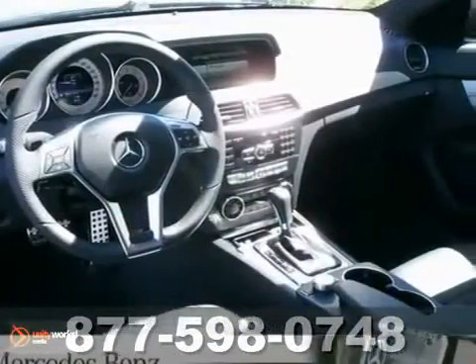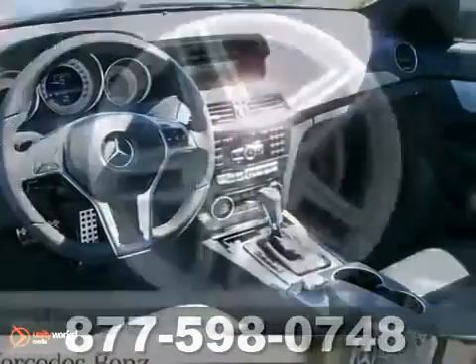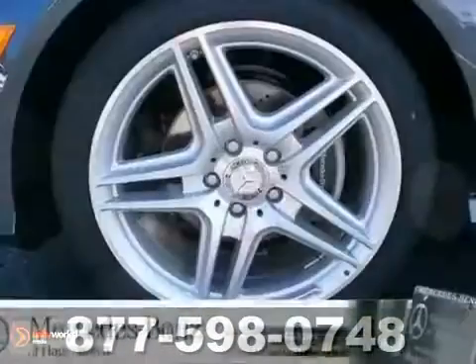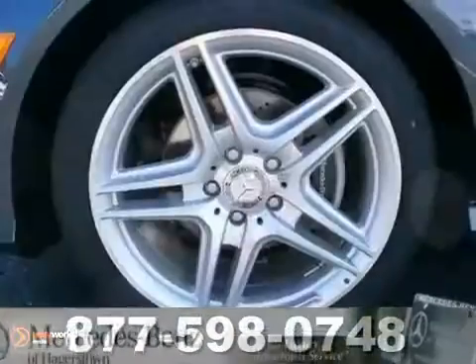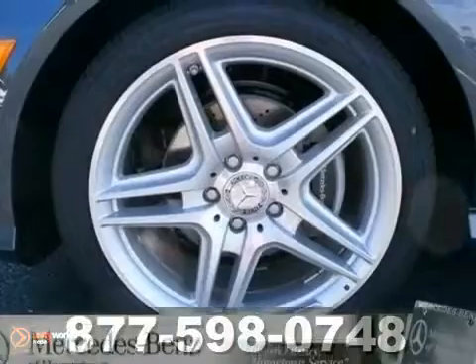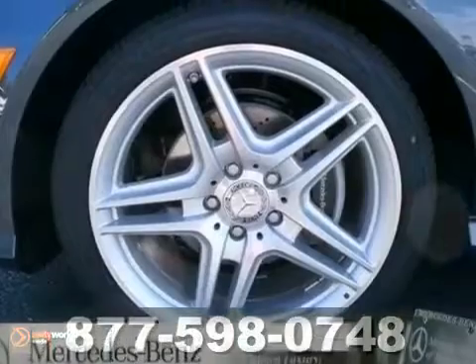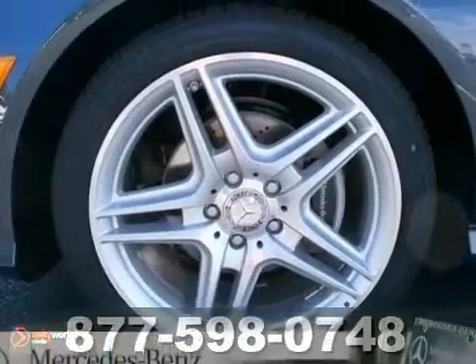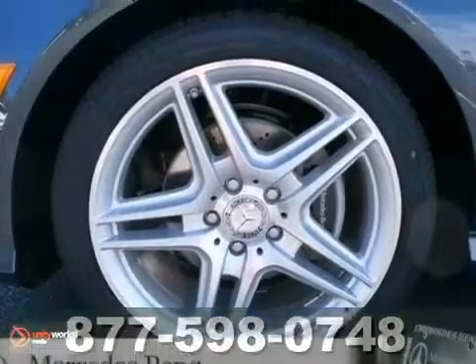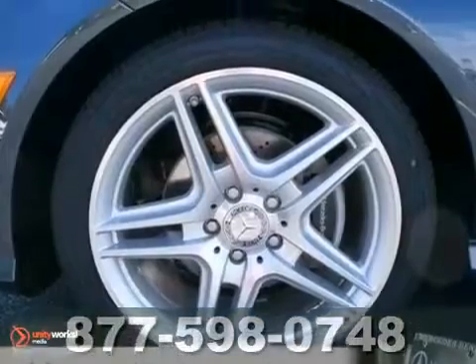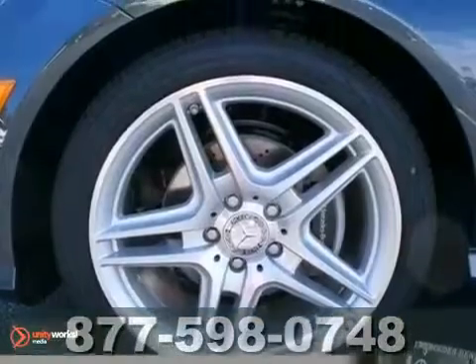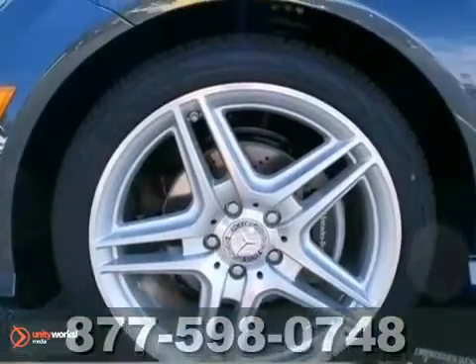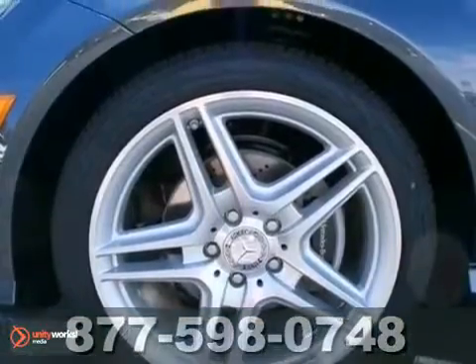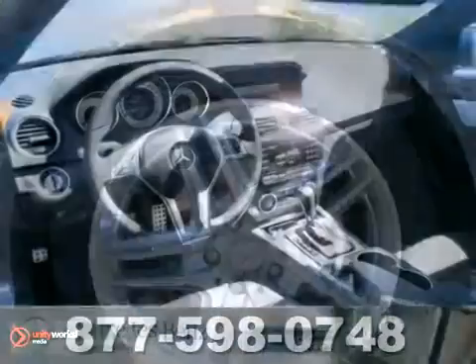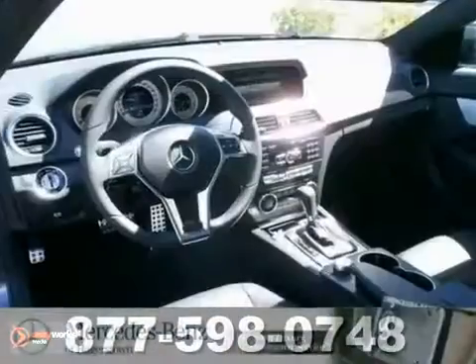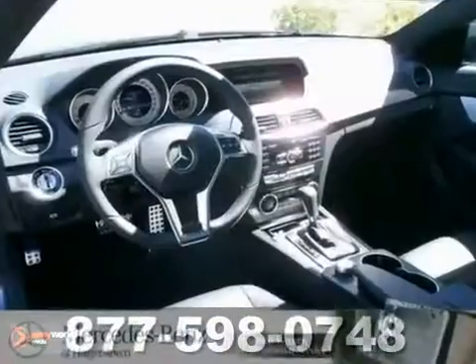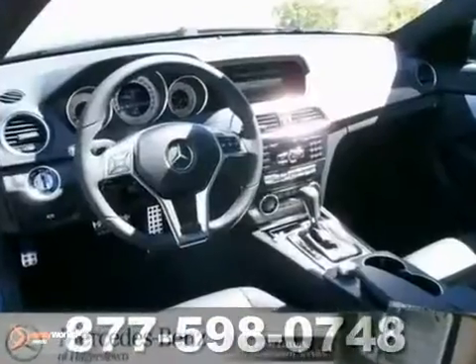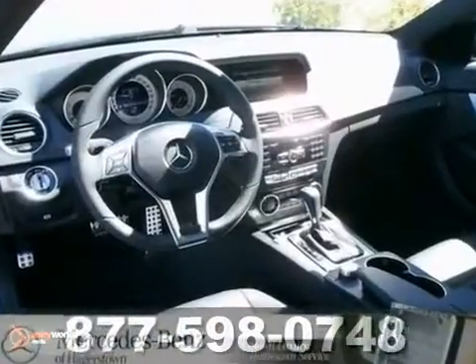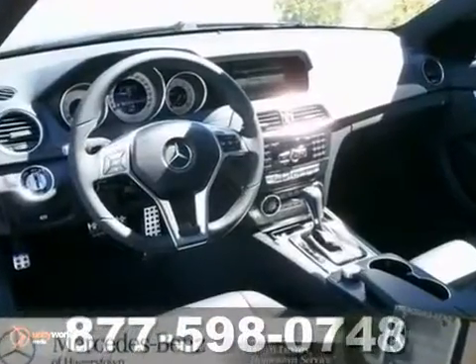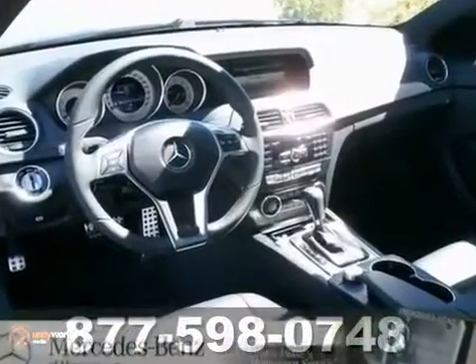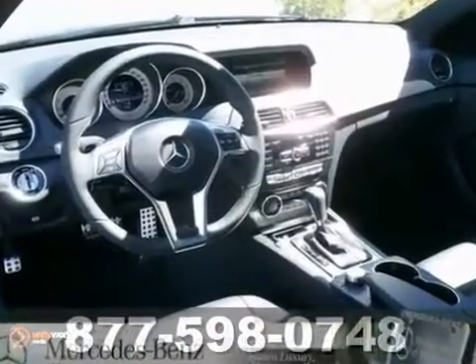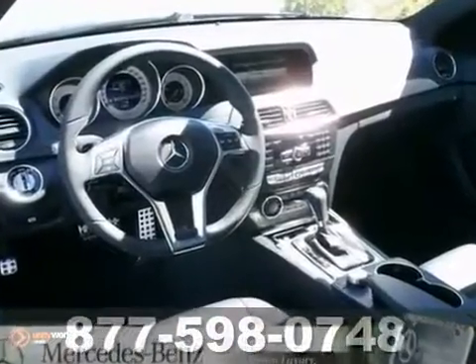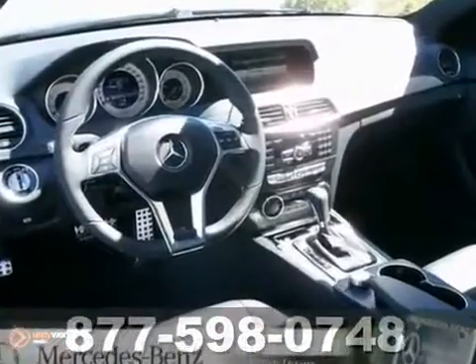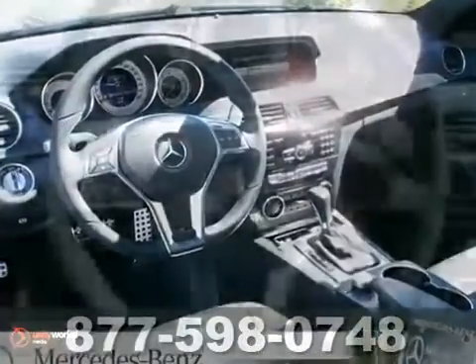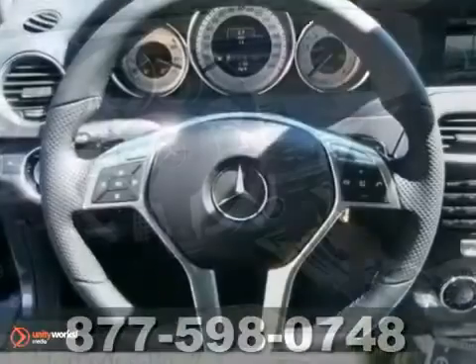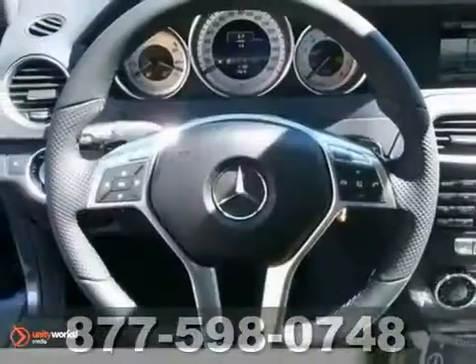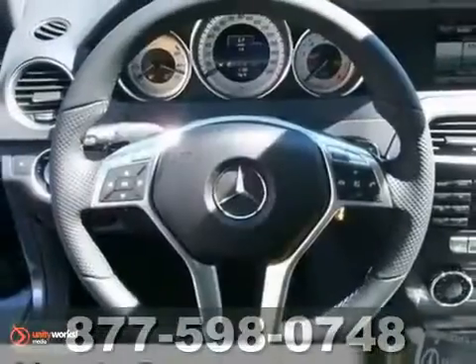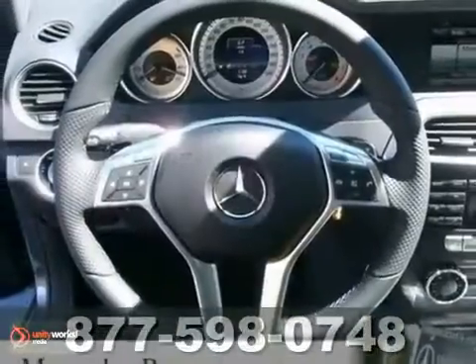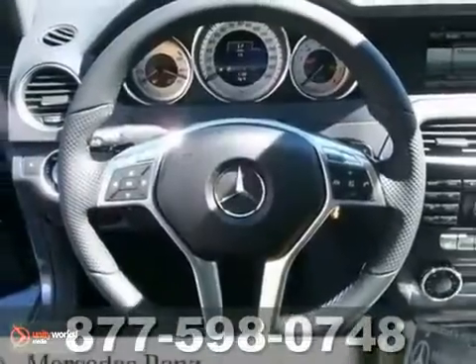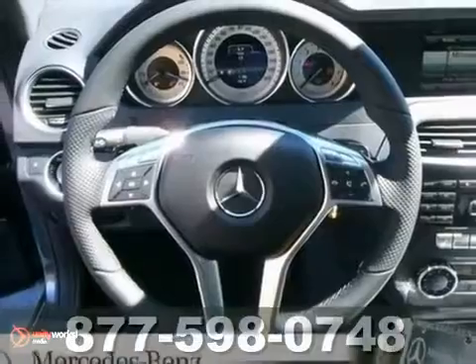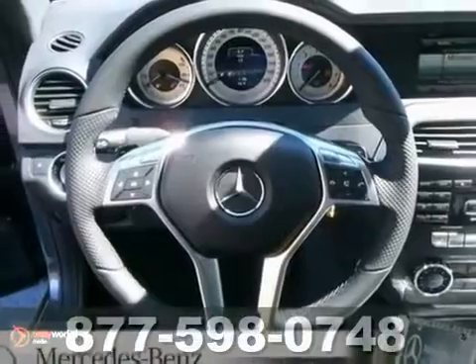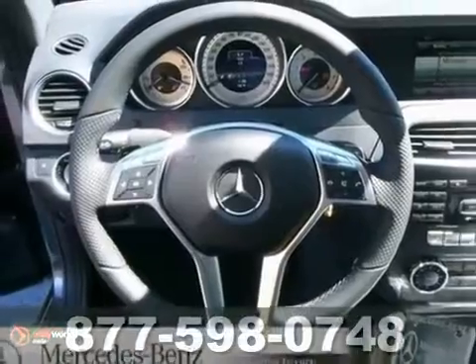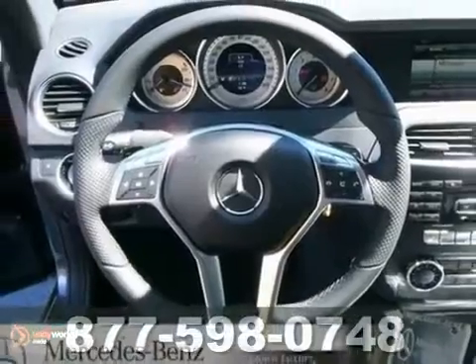And with keyless entry and a turbocharged engine, this Mercedes-Benz won't be here for long. Come in for a test drive.